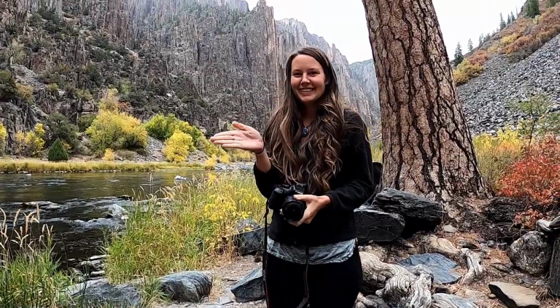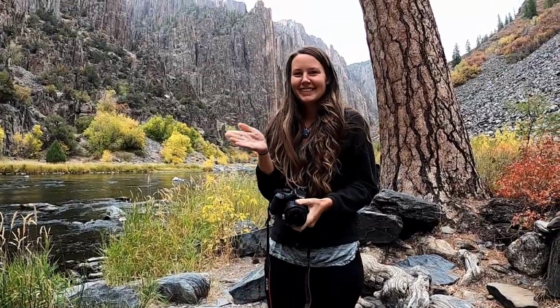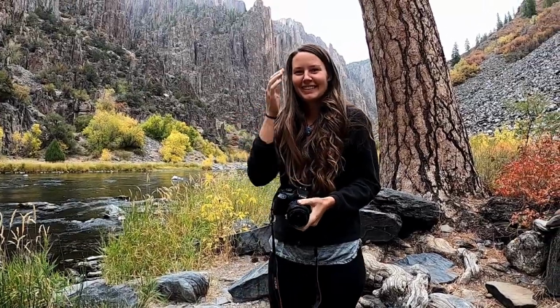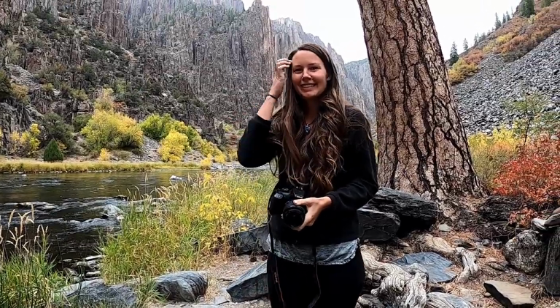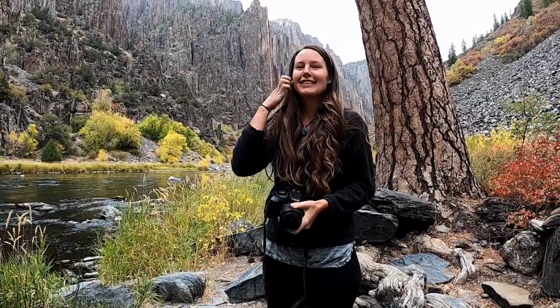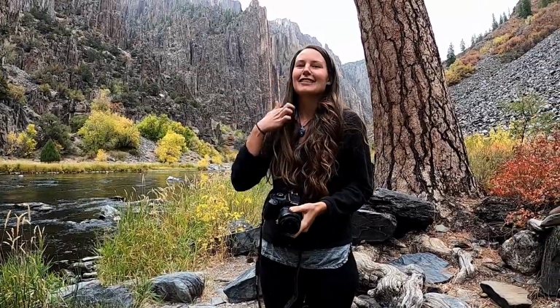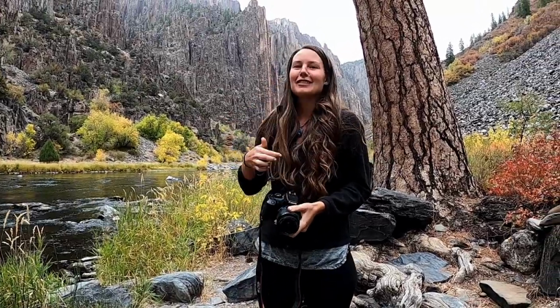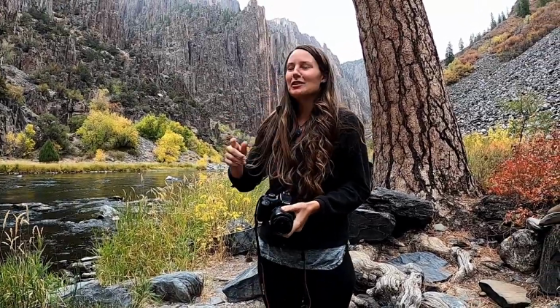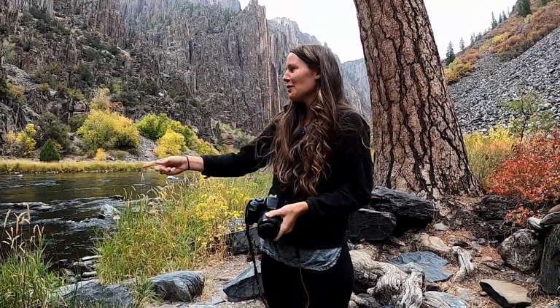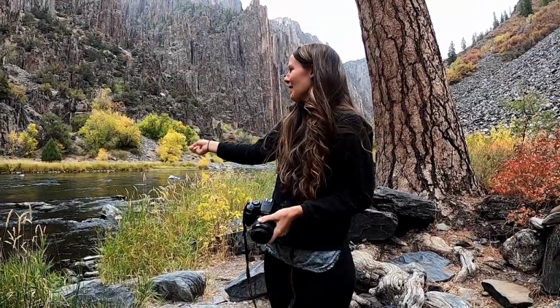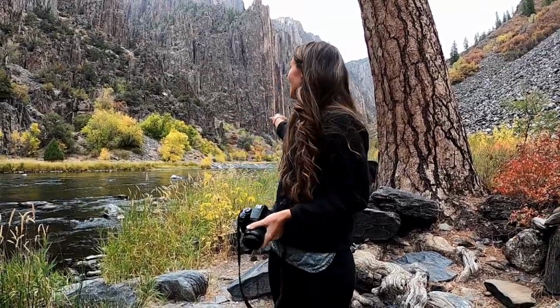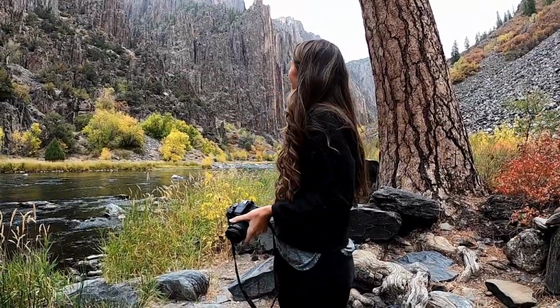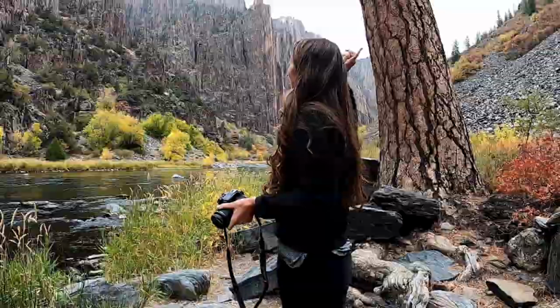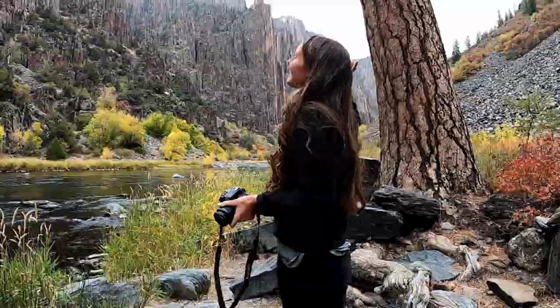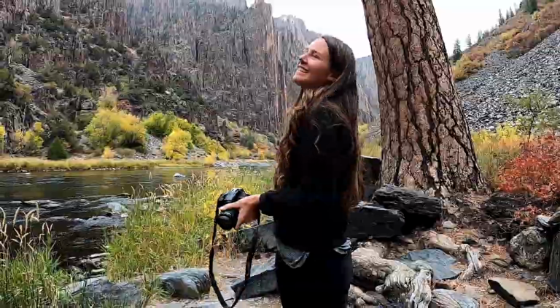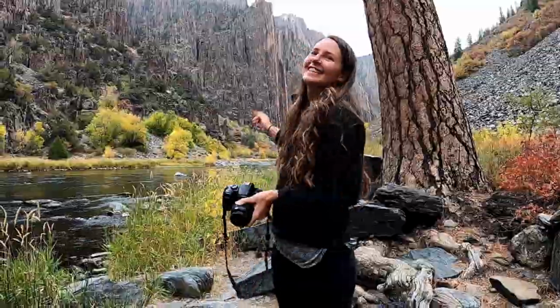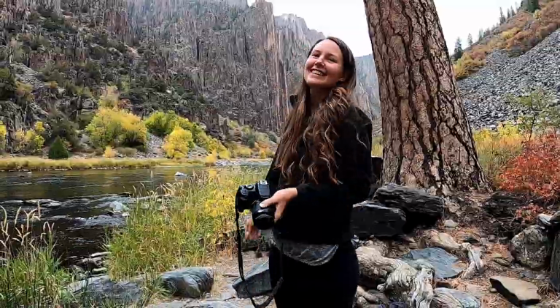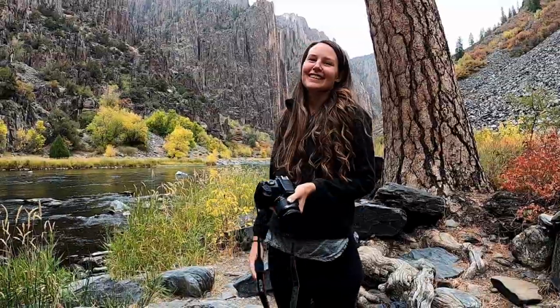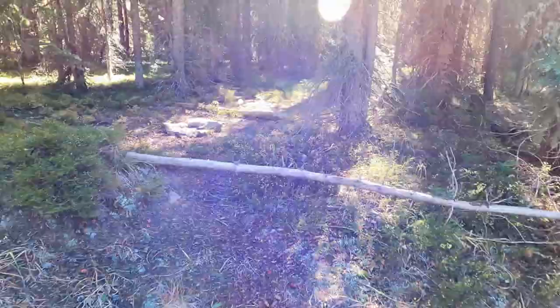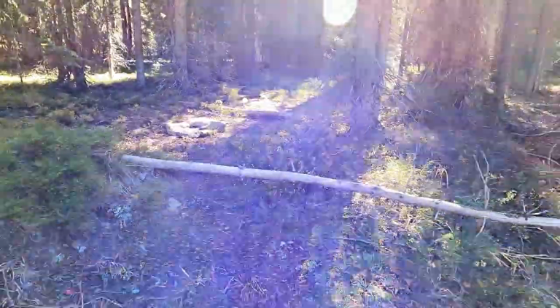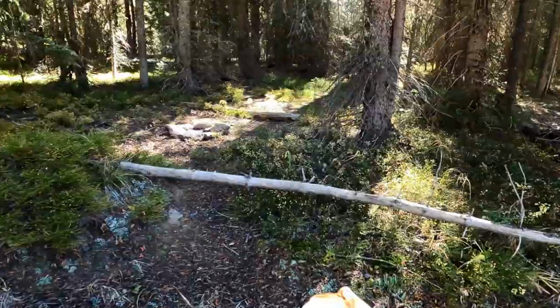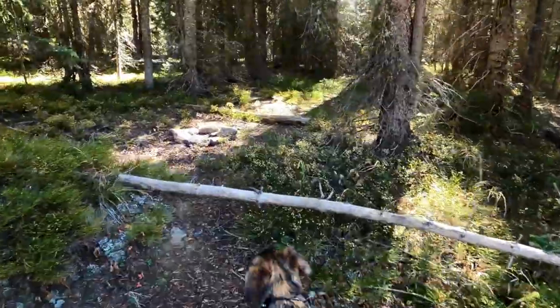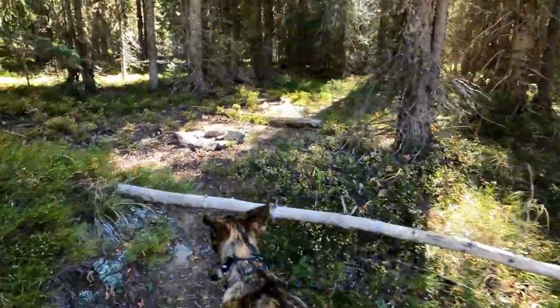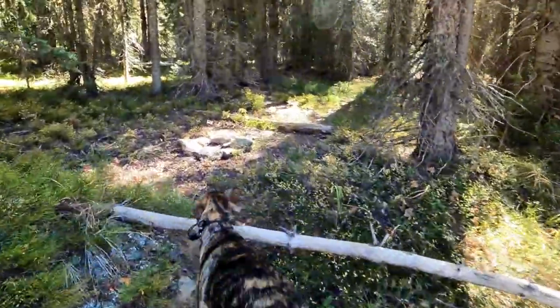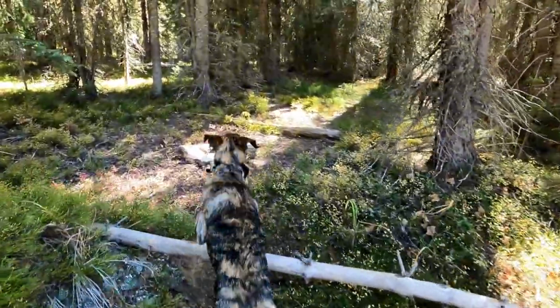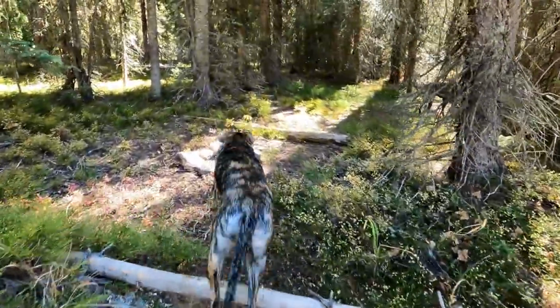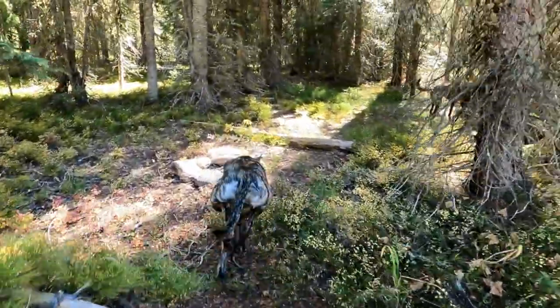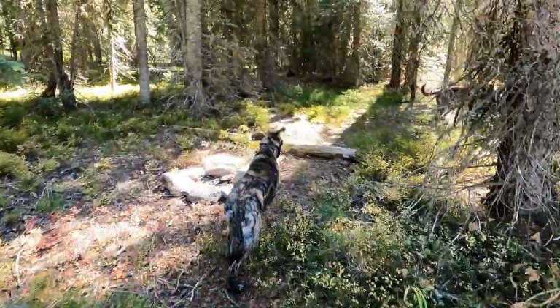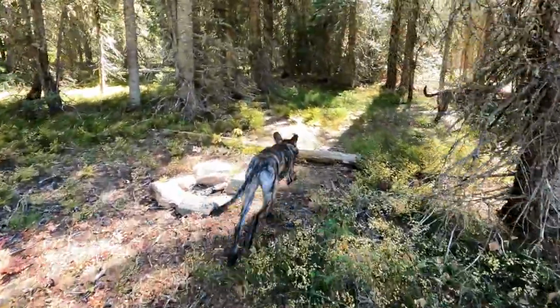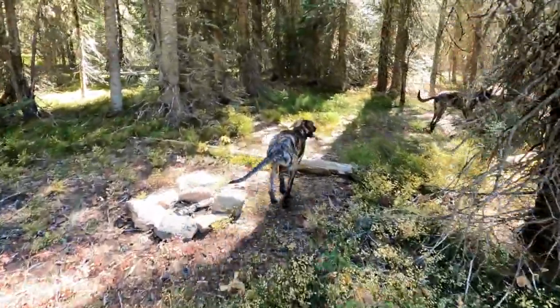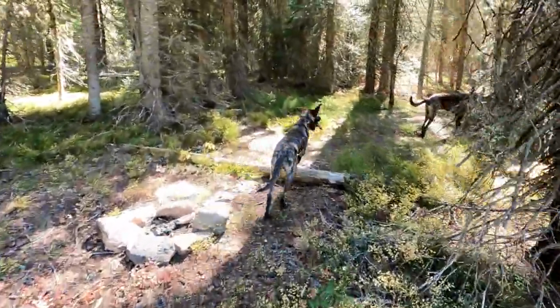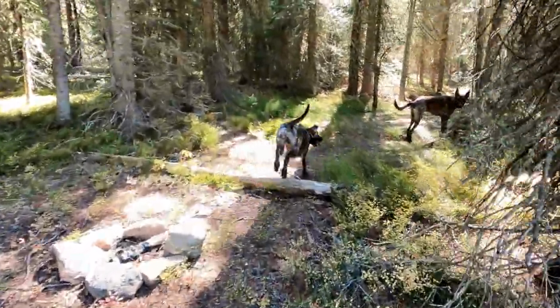Hunter and I have been married for about a year now. And these are our fur babies, Canyon and Summit.